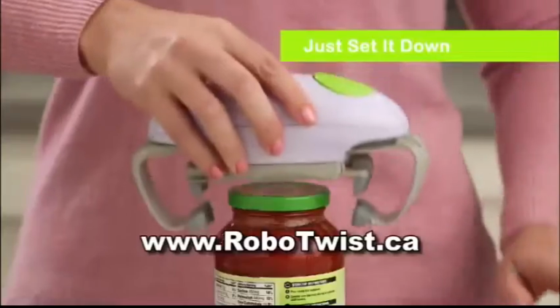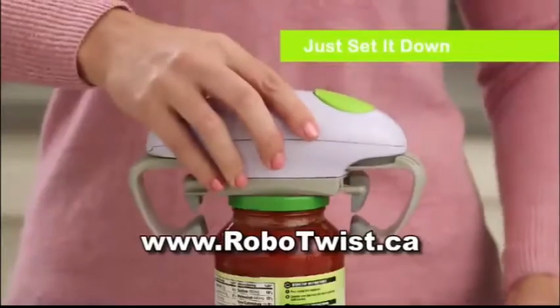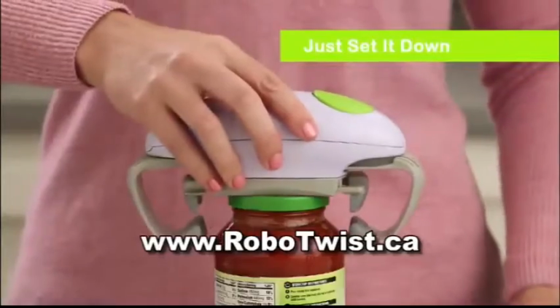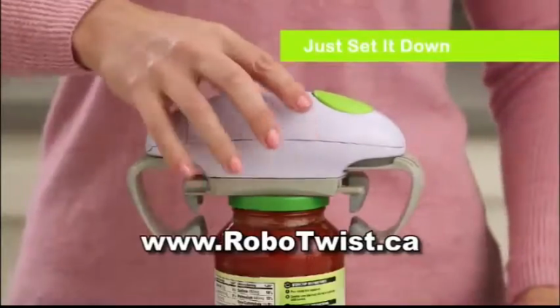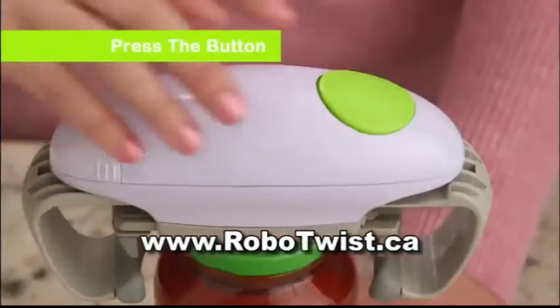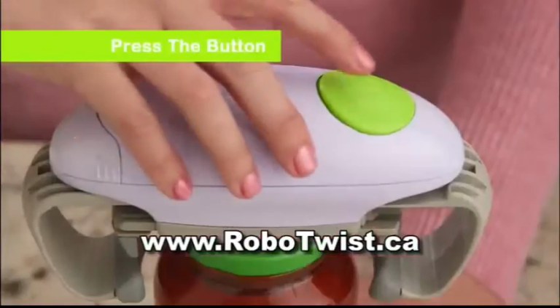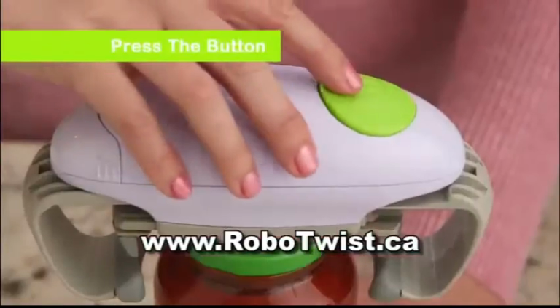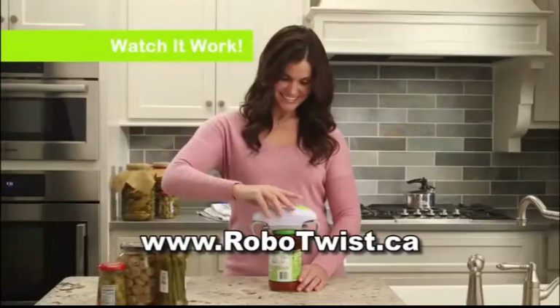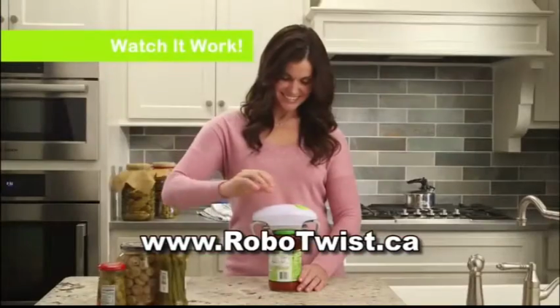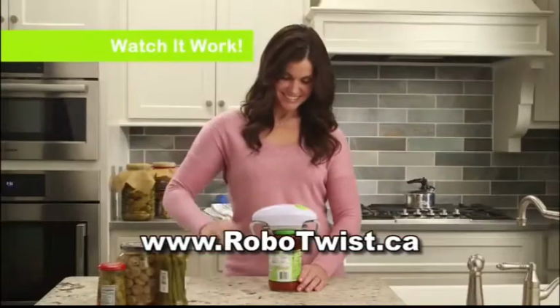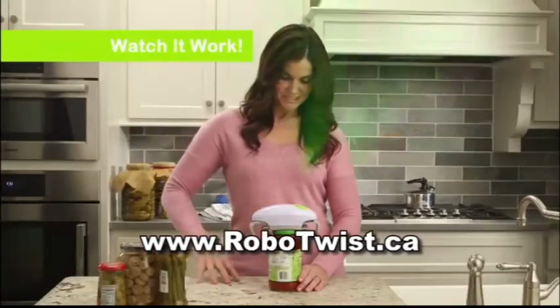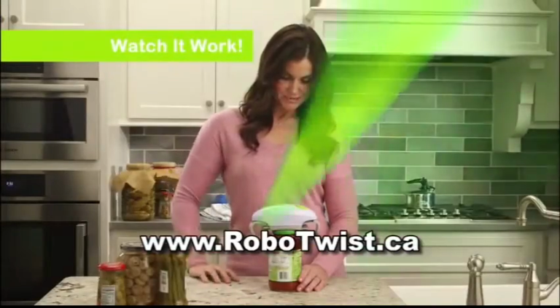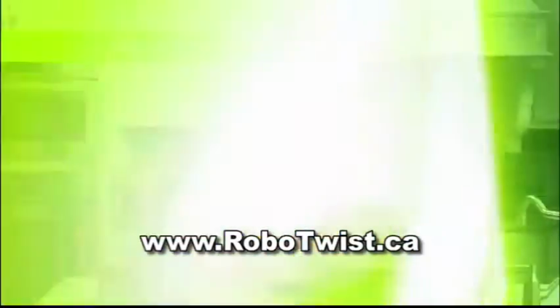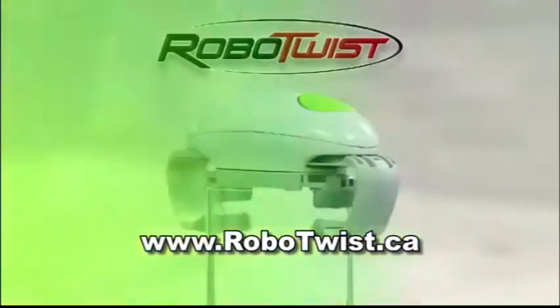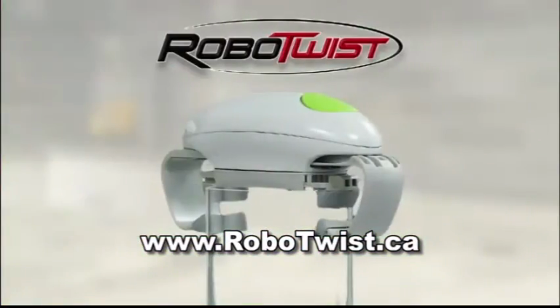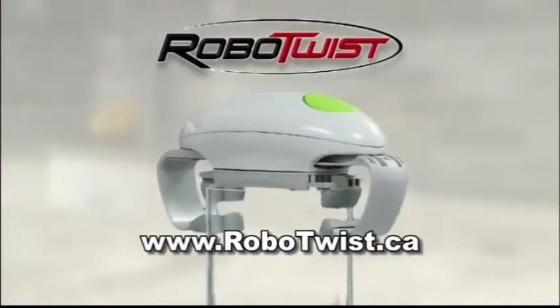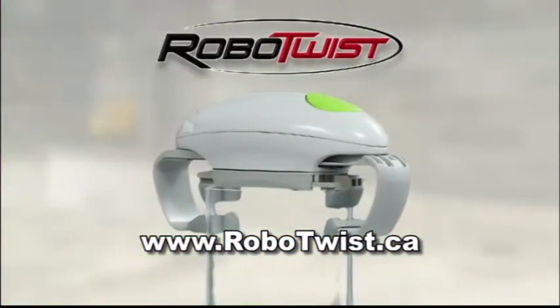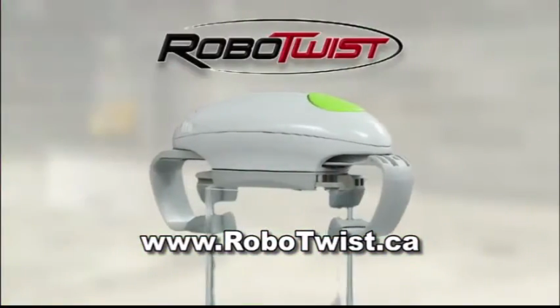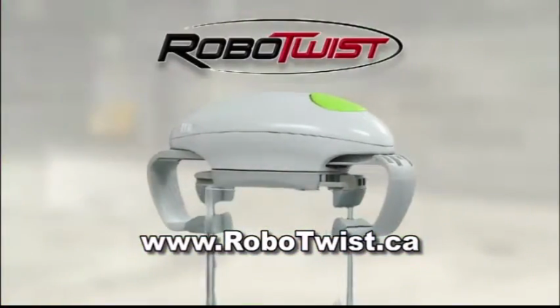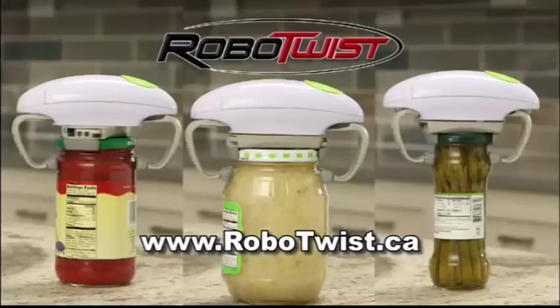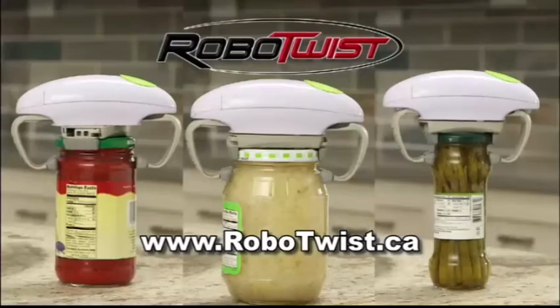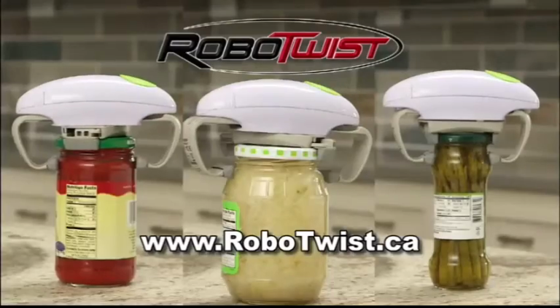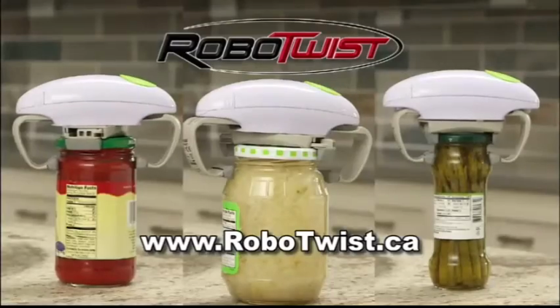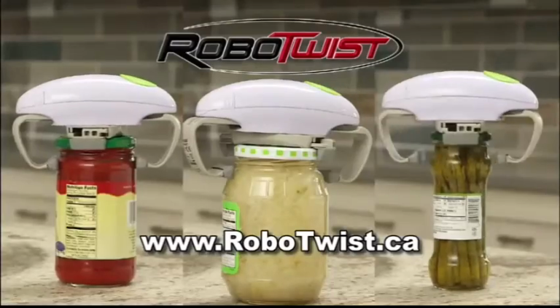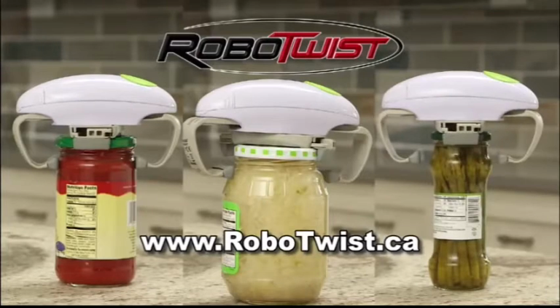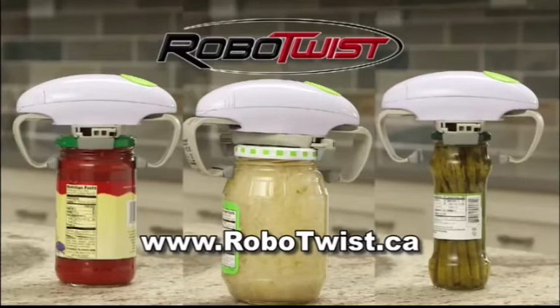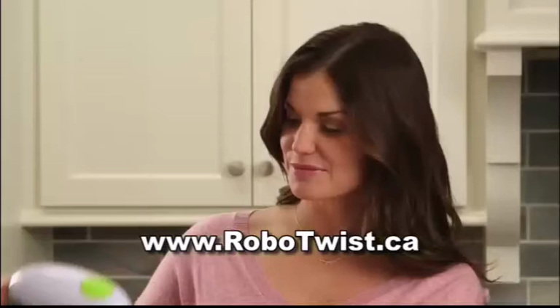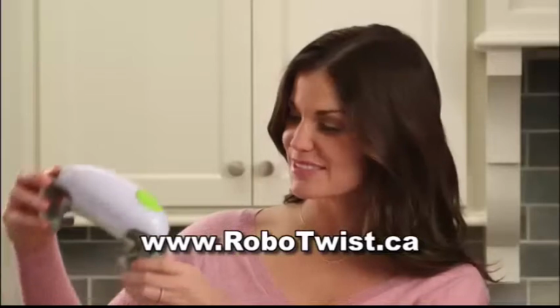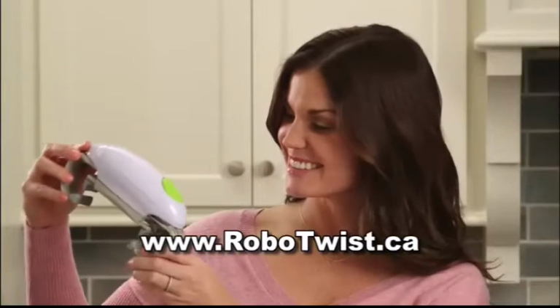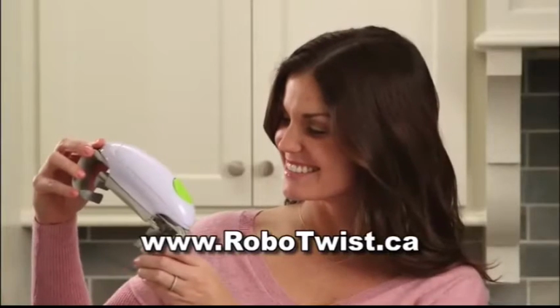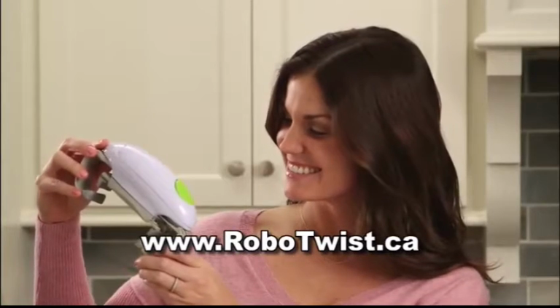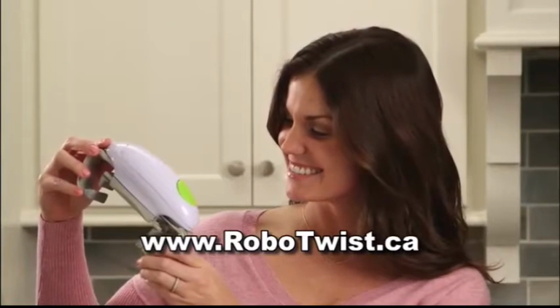Stop wasting time trying techniques that never work. Just set it down, press the button, and watch it work. This is the future. Go order your Robo Twist today.